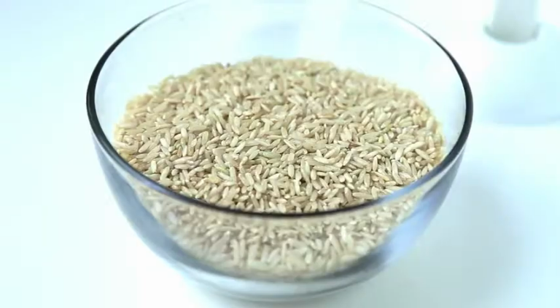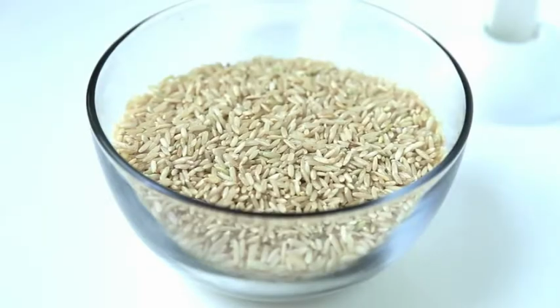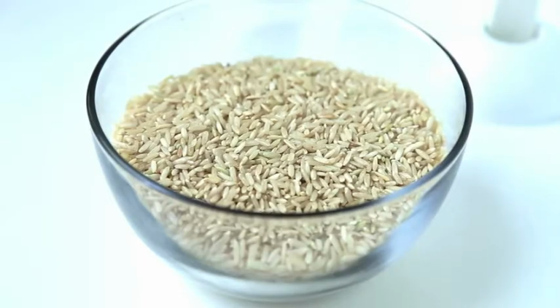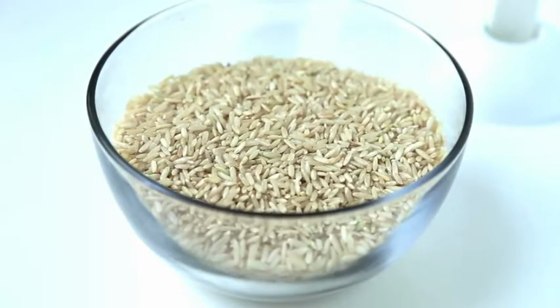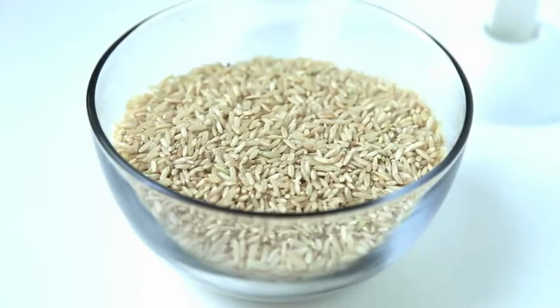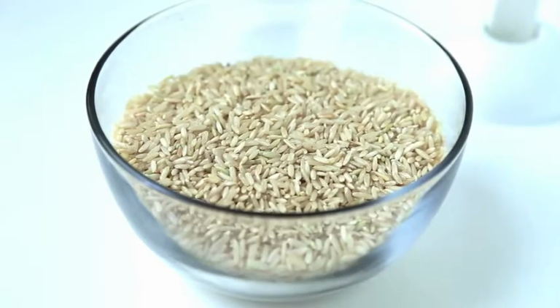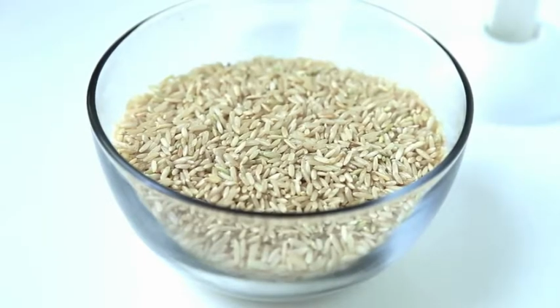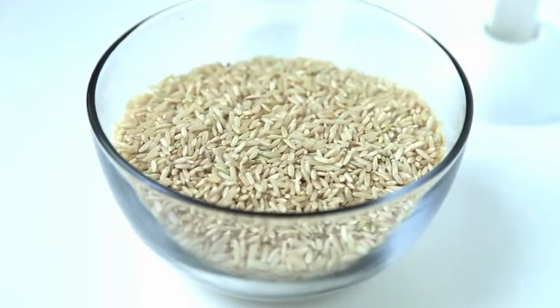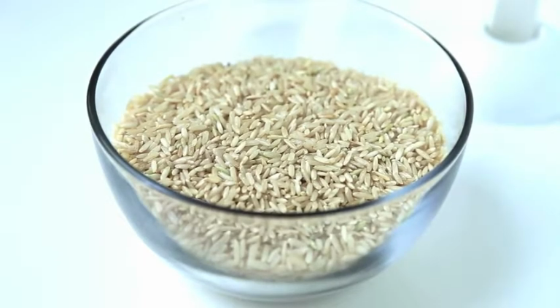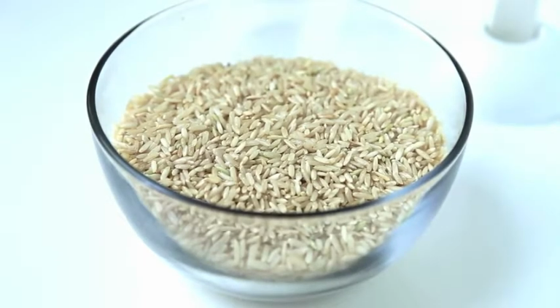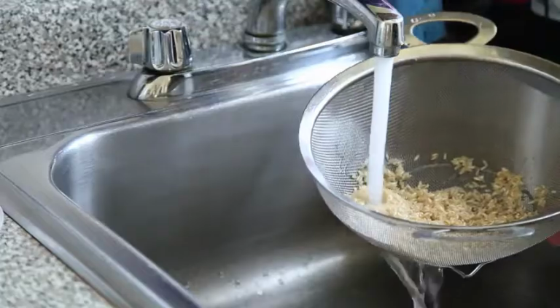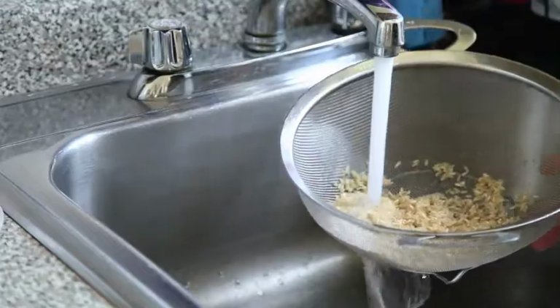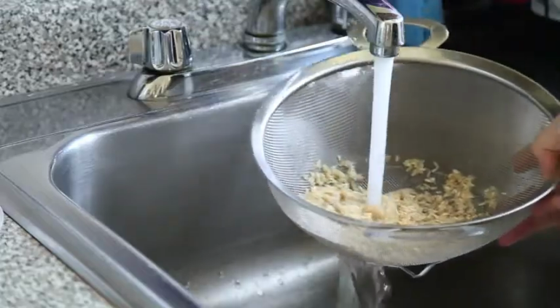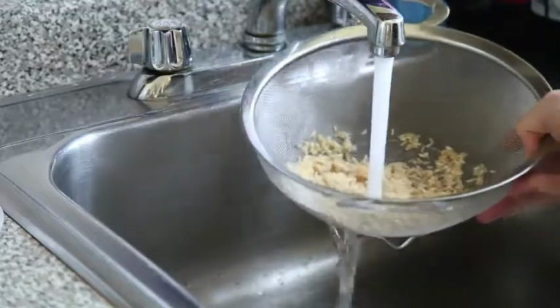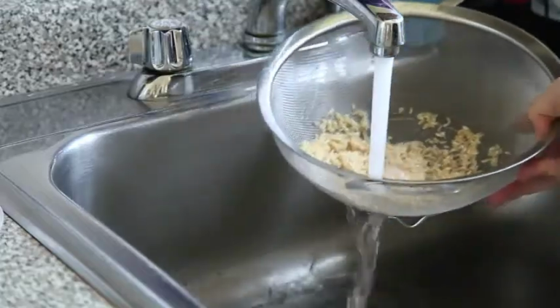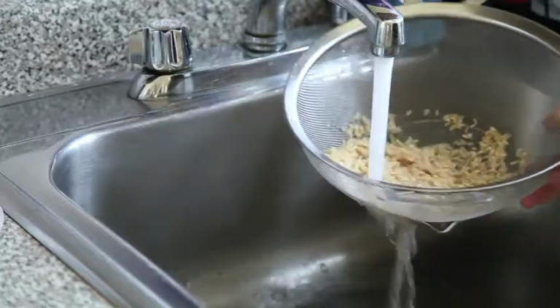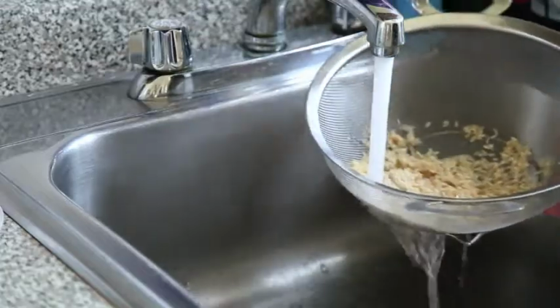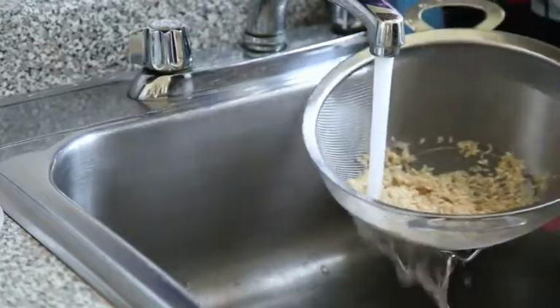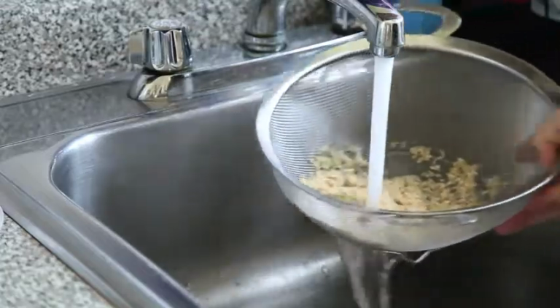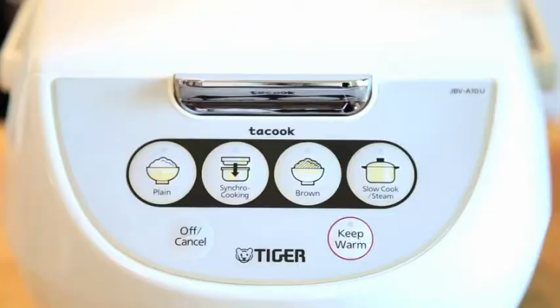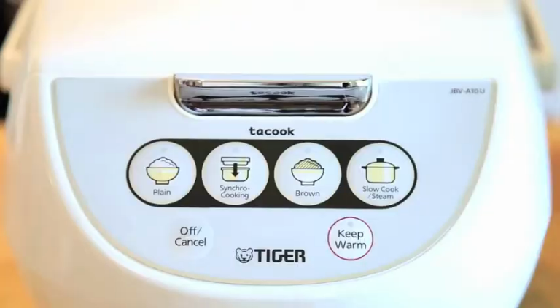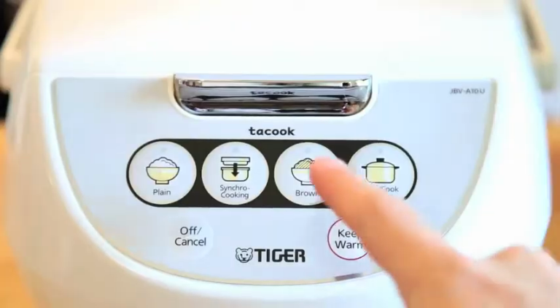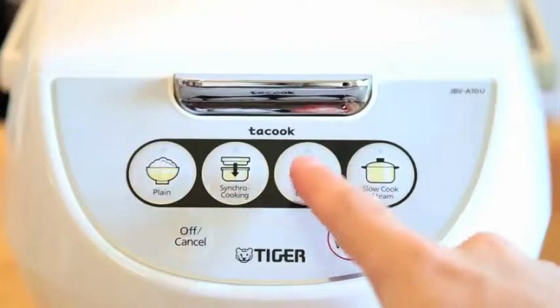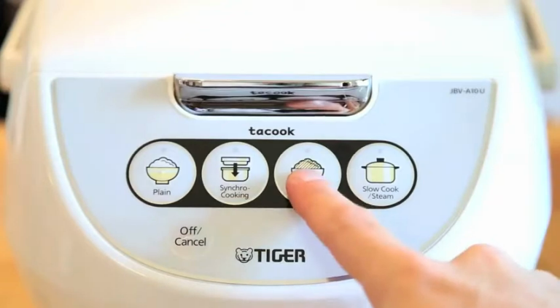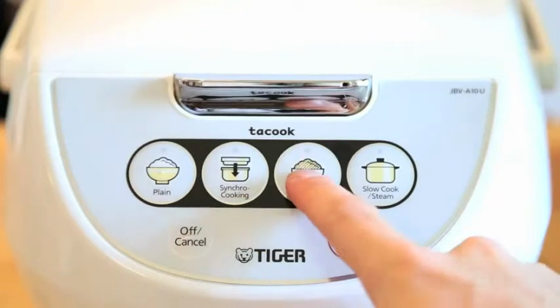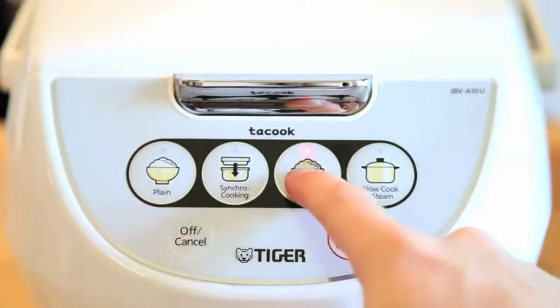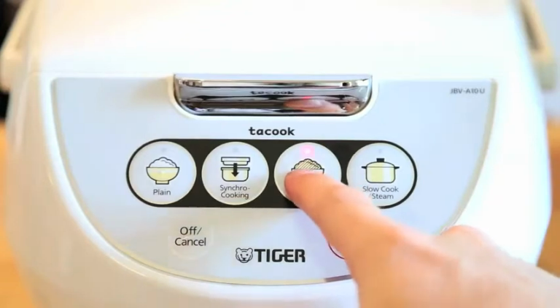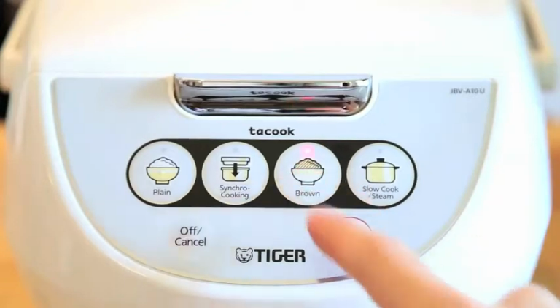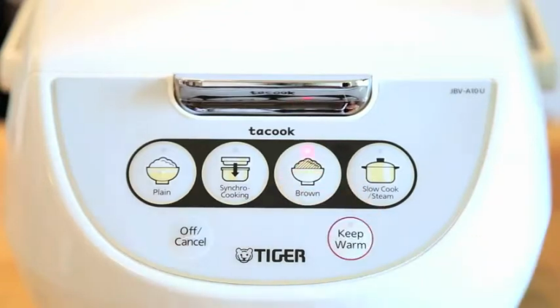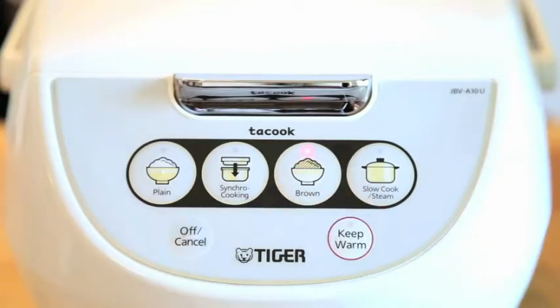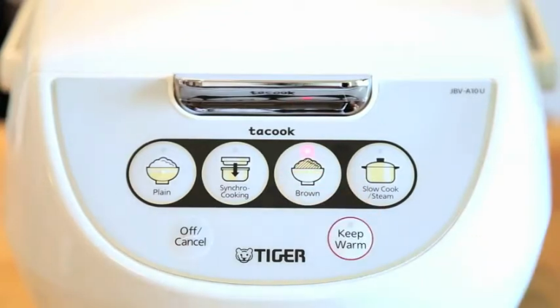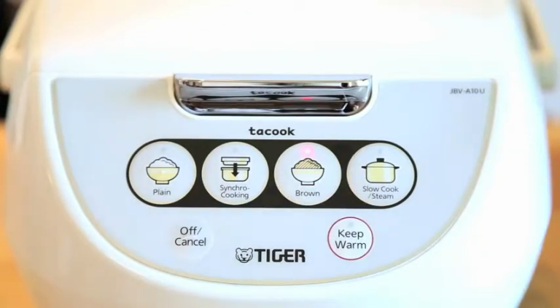No need to soak brown rice before cooking. Just give it a quick rinse. Your rice cooker will take care of the rest.